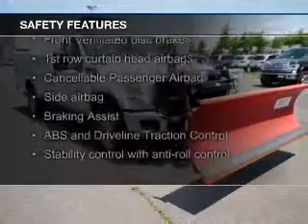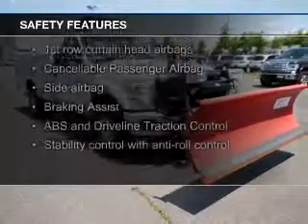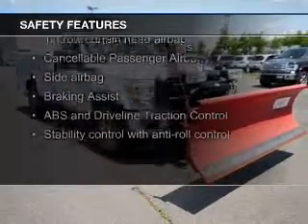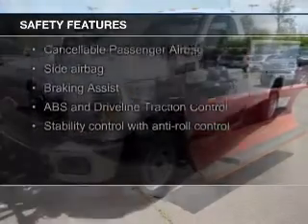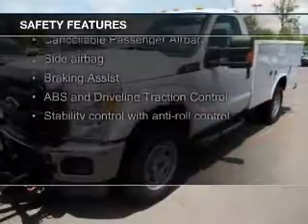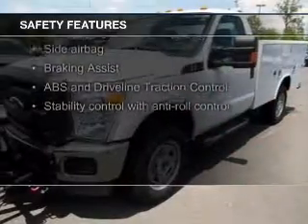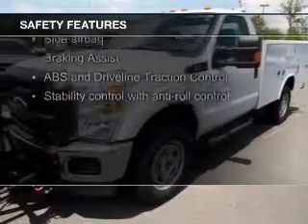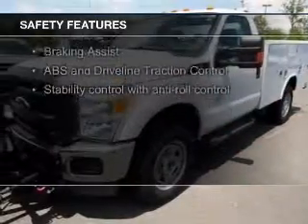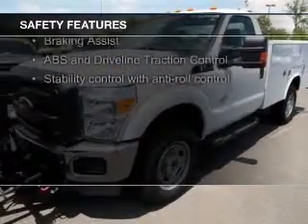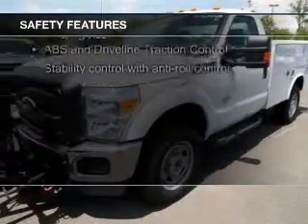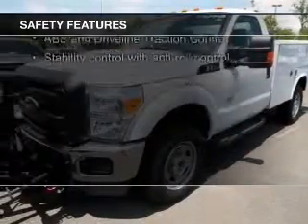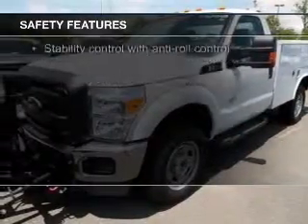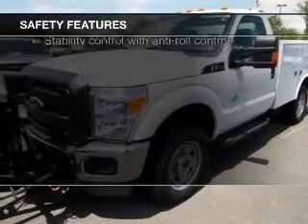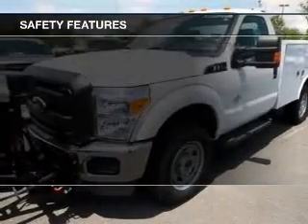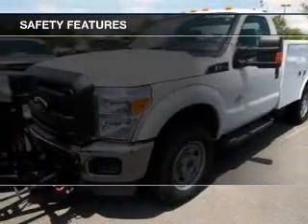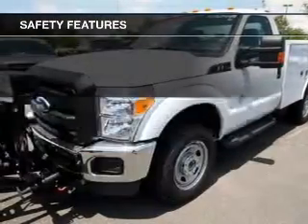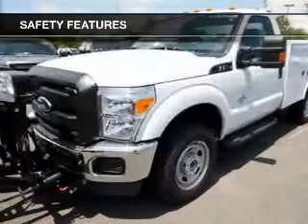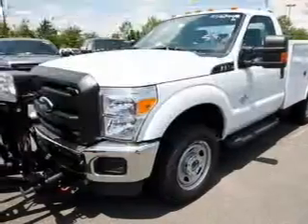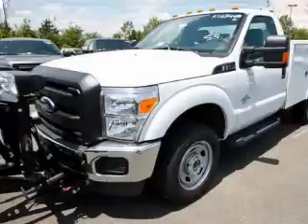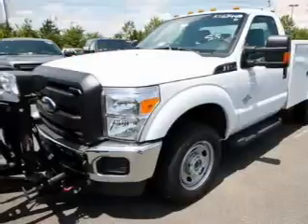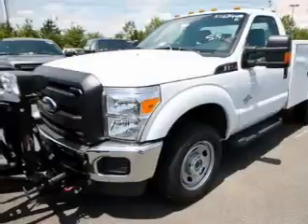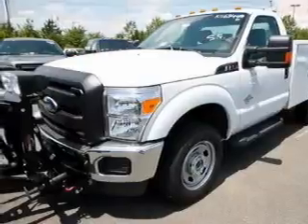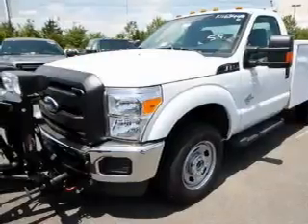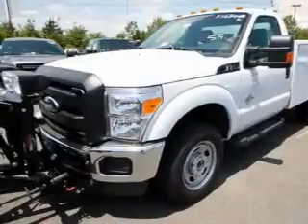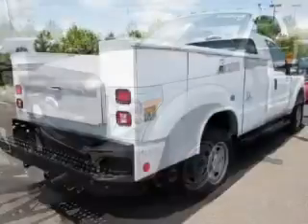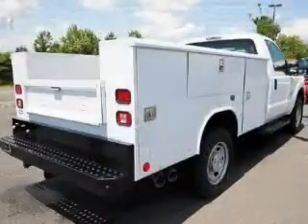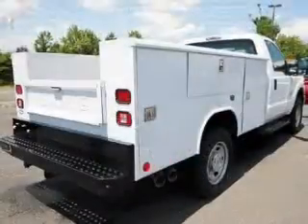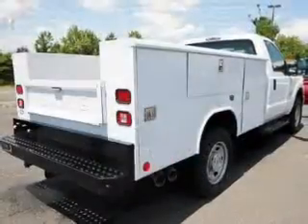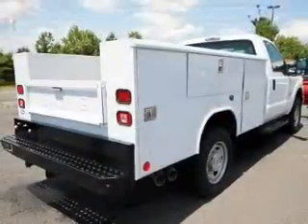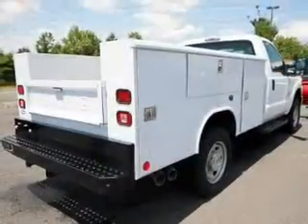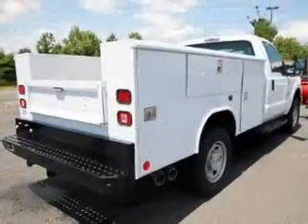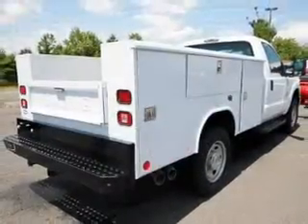Safety was made a priority with these features: curtain head airbags, side airbags, brake assist, traction control, stability control, and a passenger airbag.